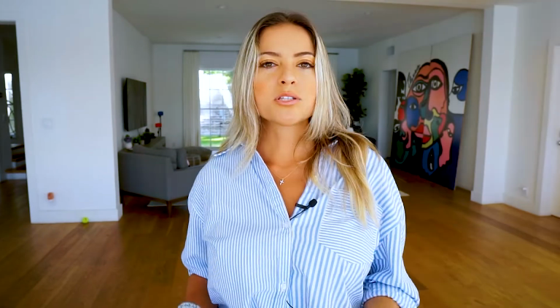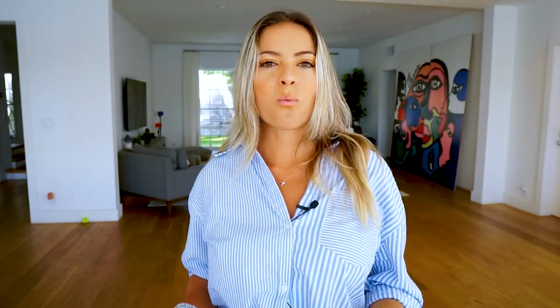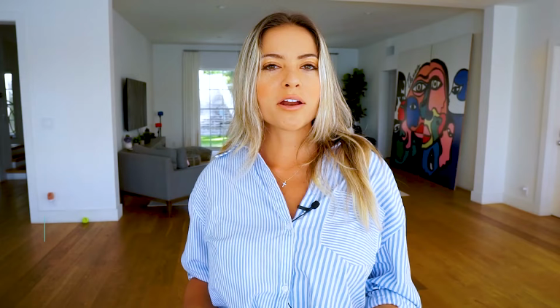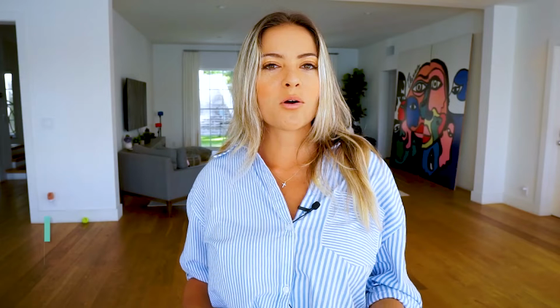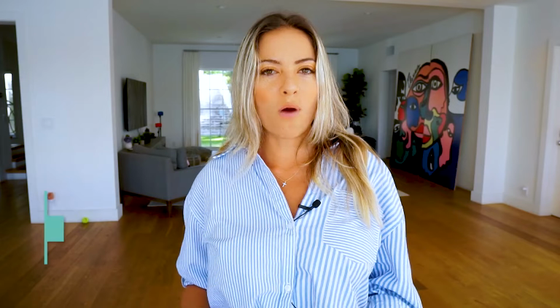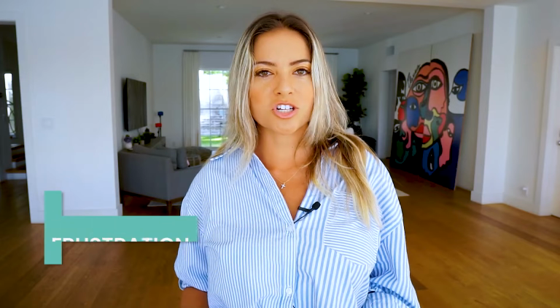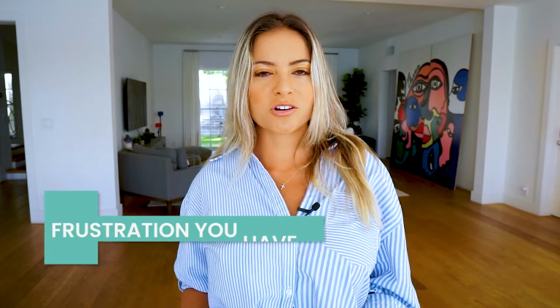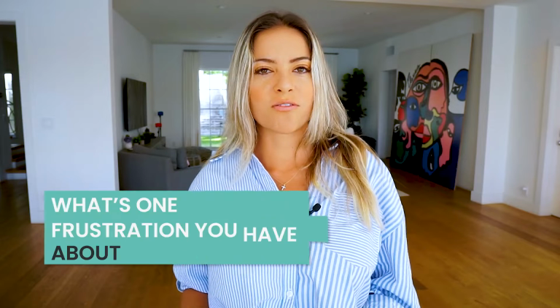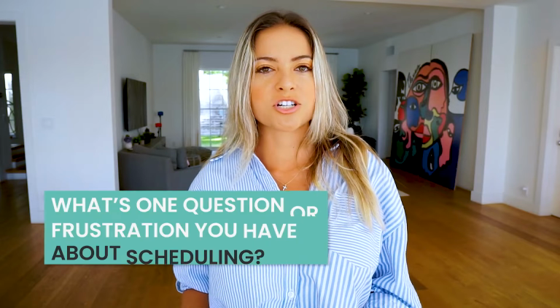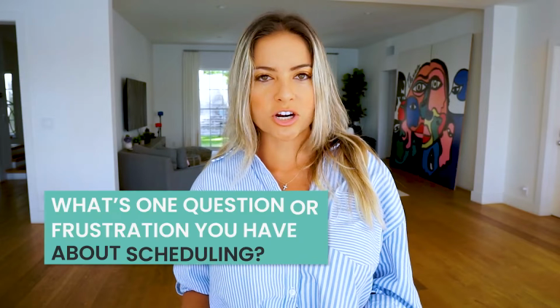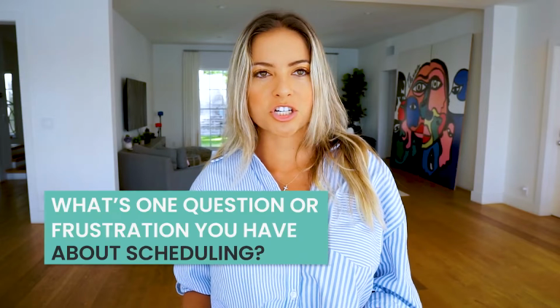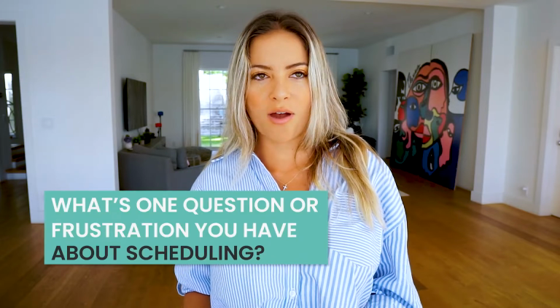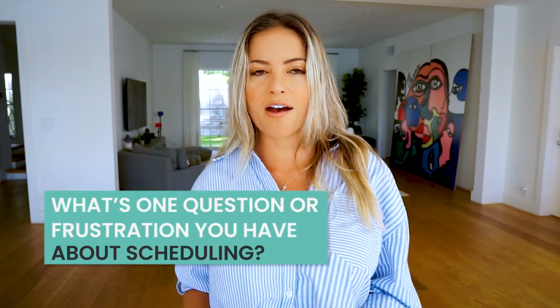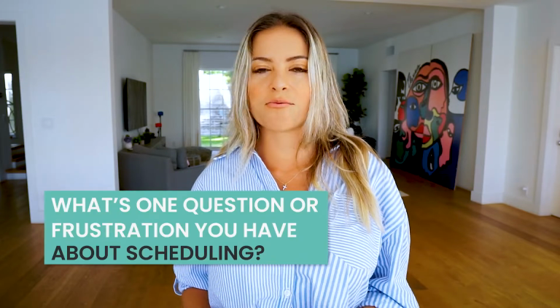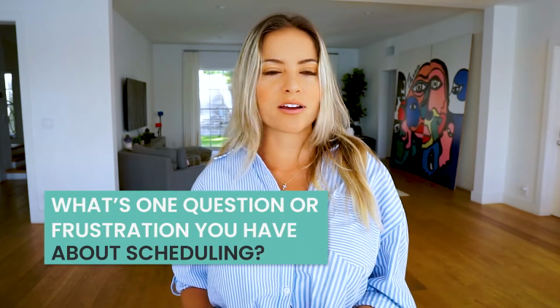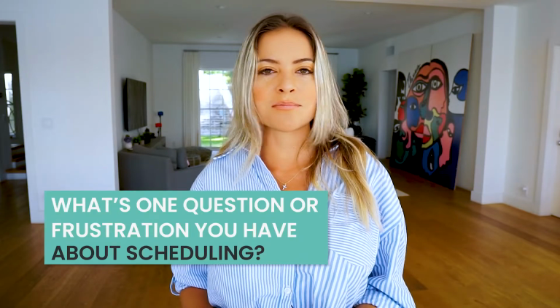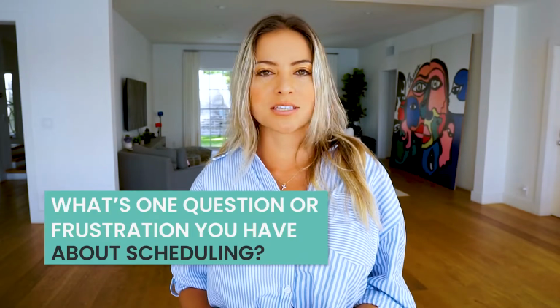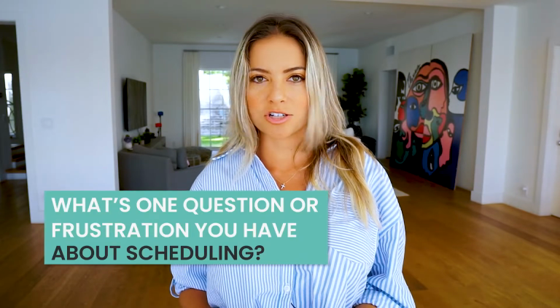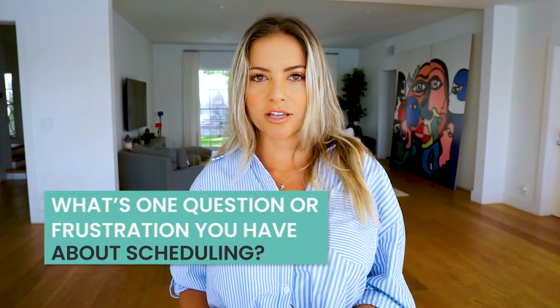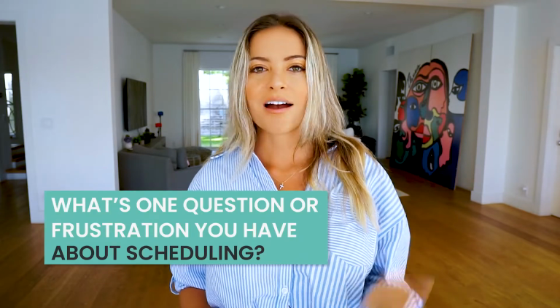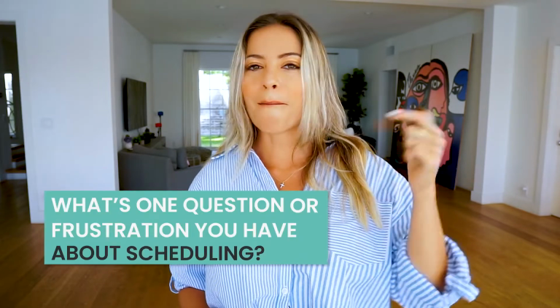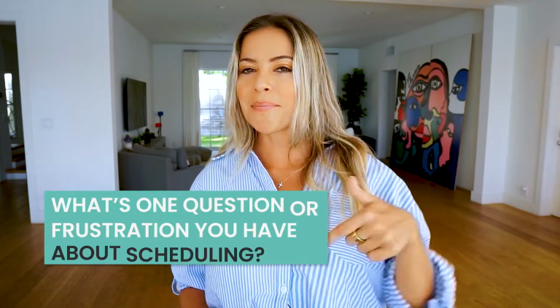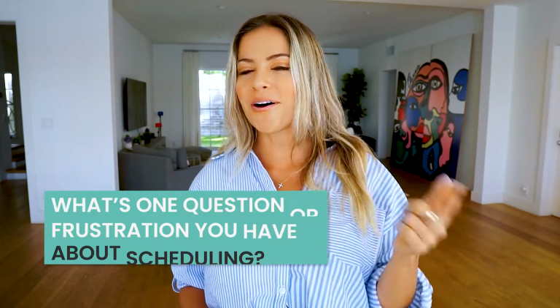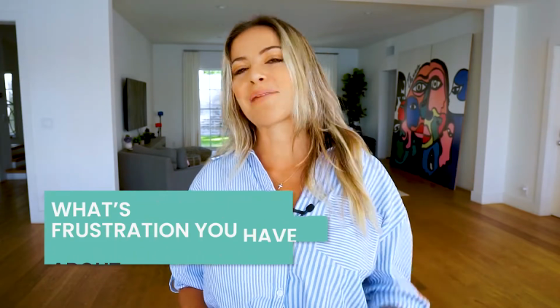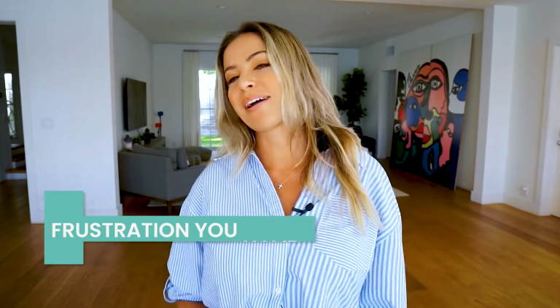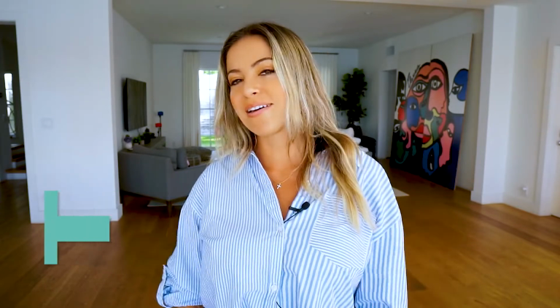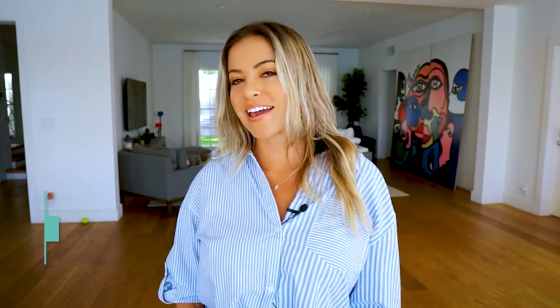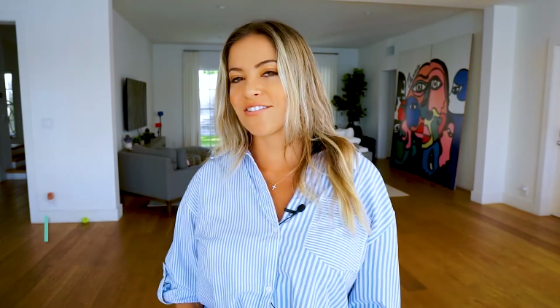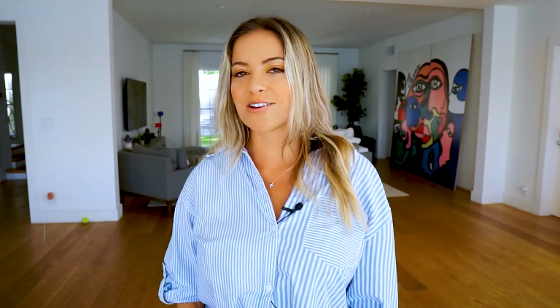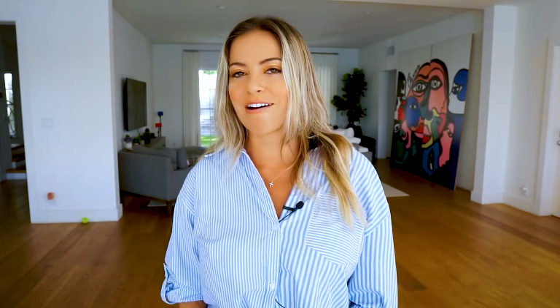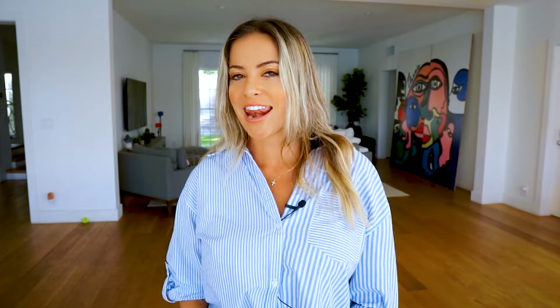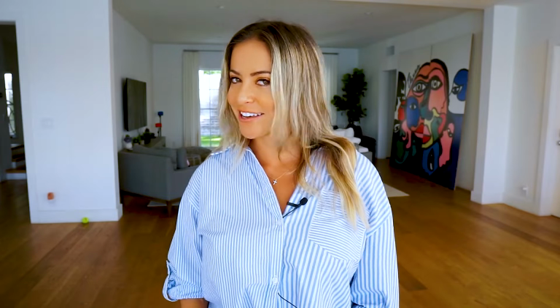What's one question or frustration you have when it comes to scheduling? Comment below, and I might make a video about it next.